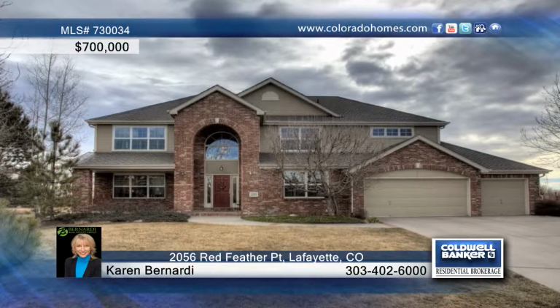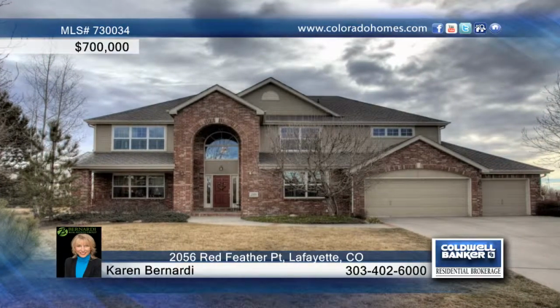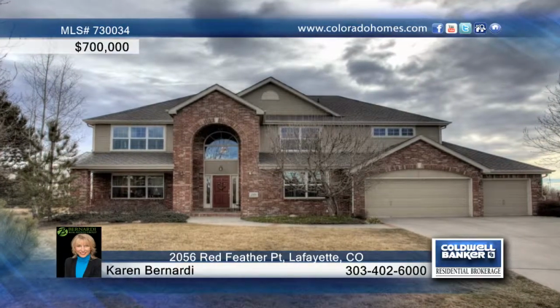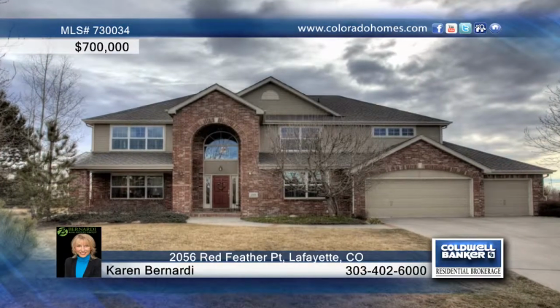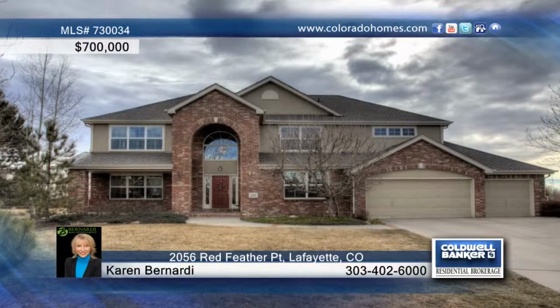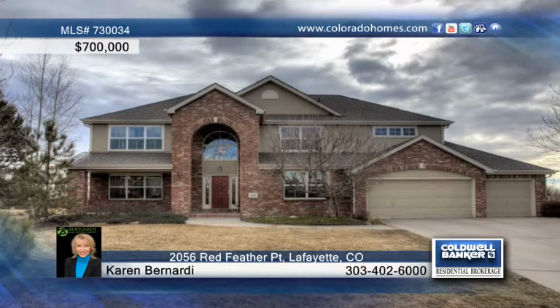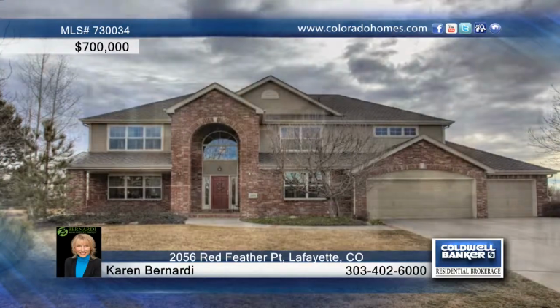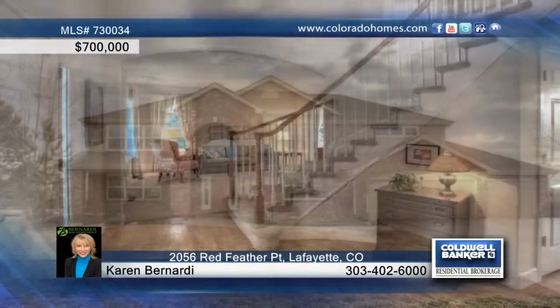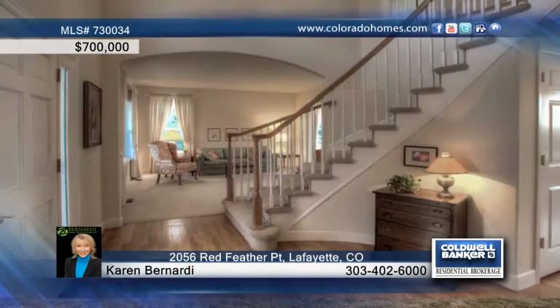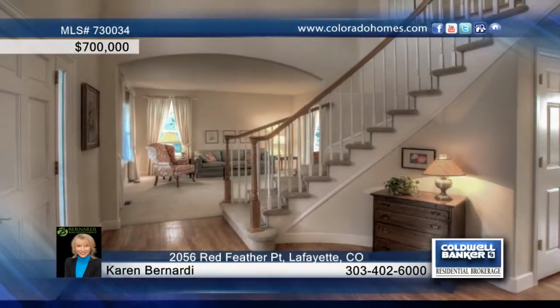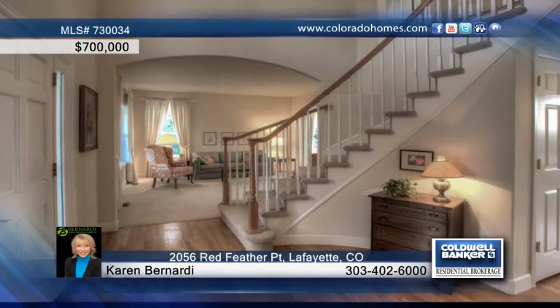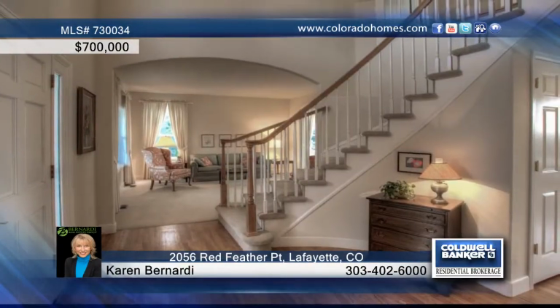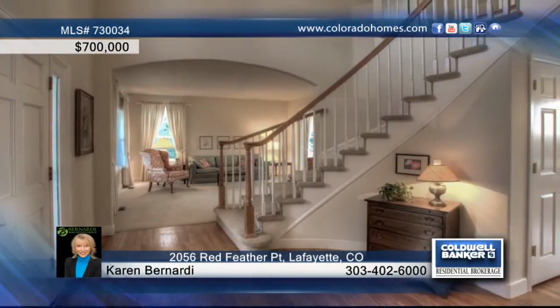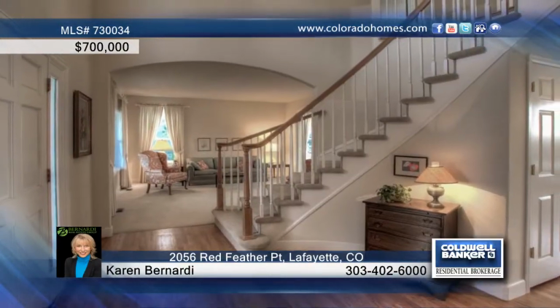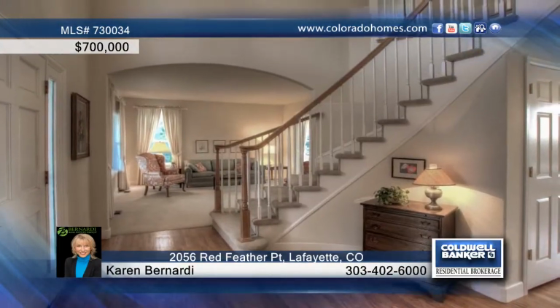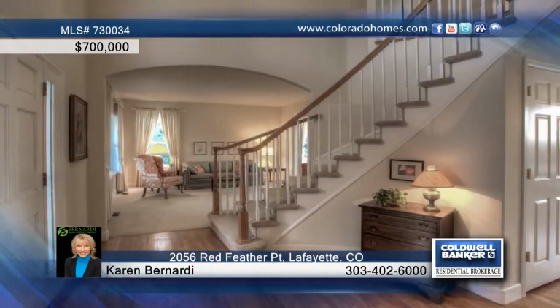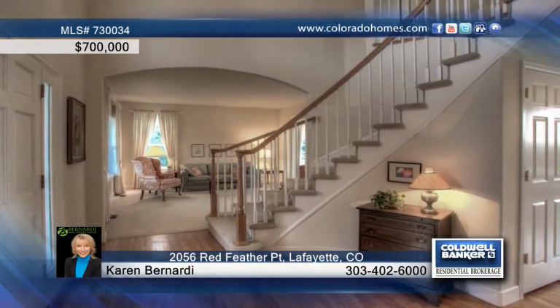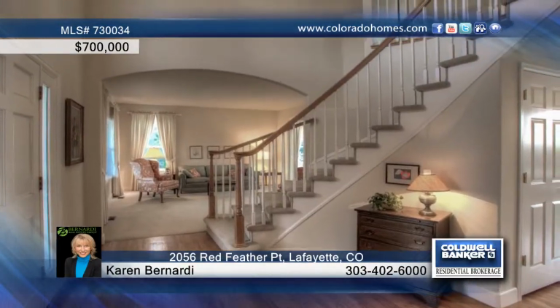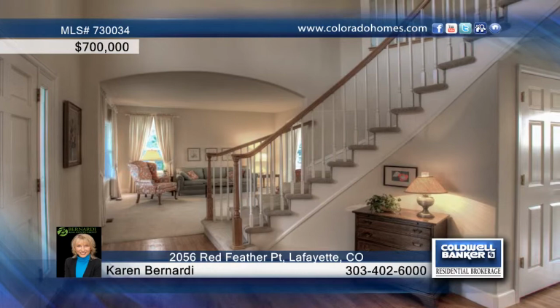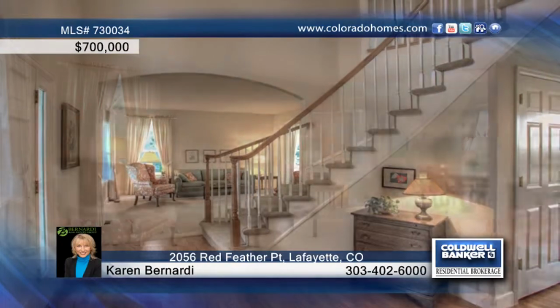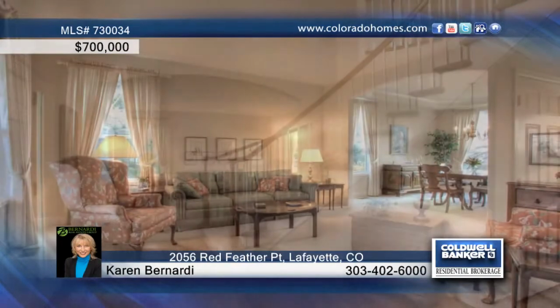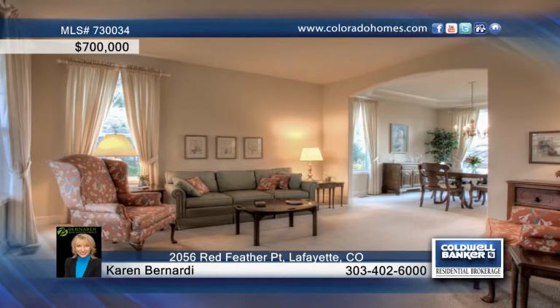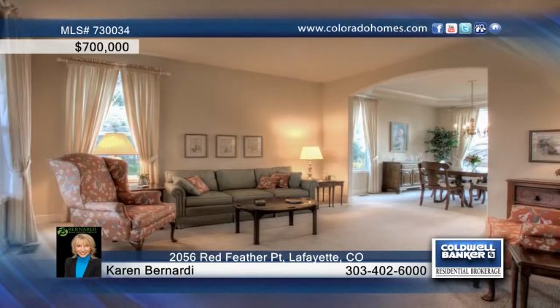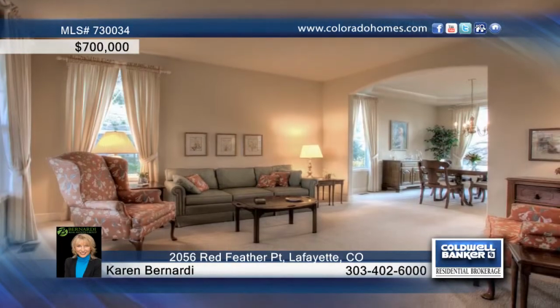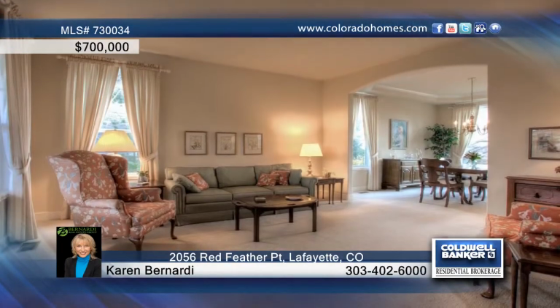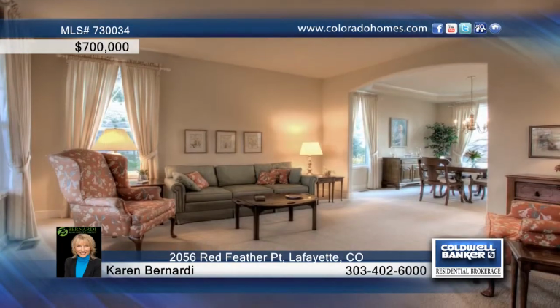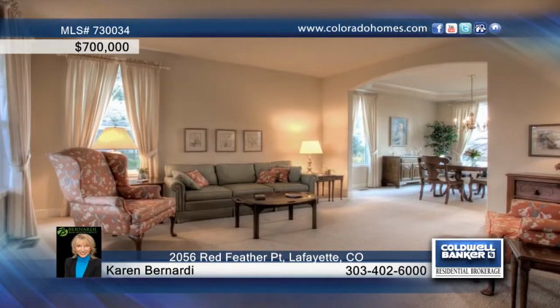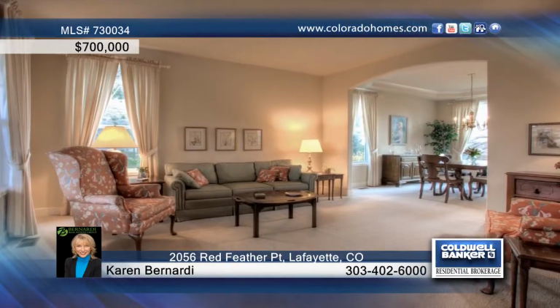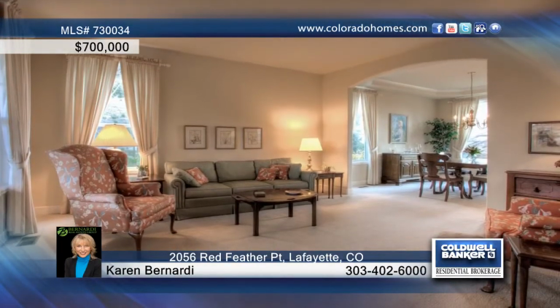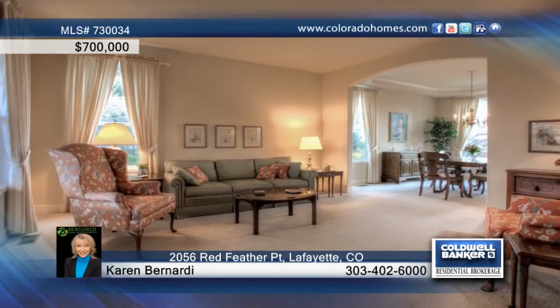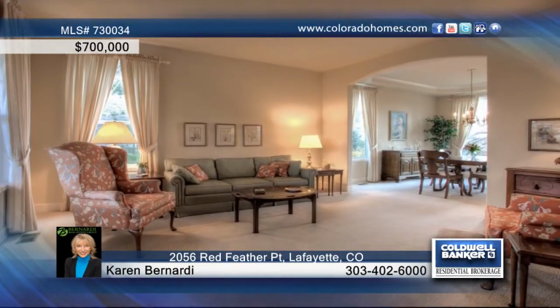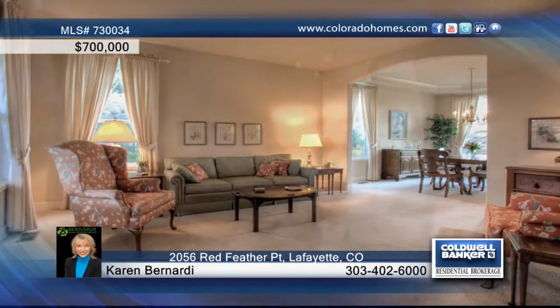Don't miss this beautiful home in Indian Peaks. This home abuts Domenico Farm and is the best lot in the cul-de-sac.